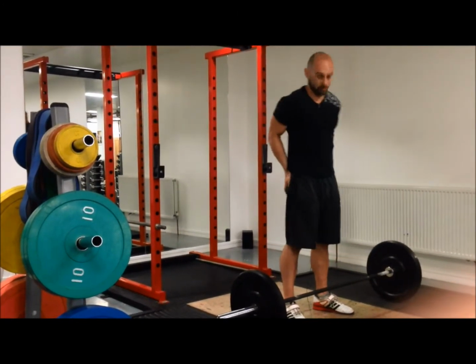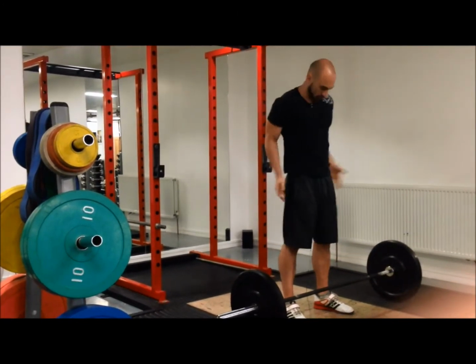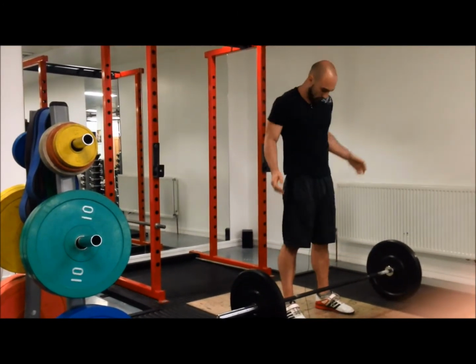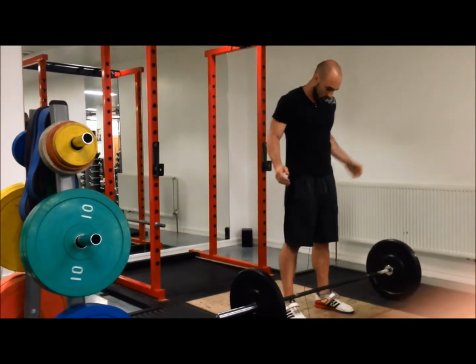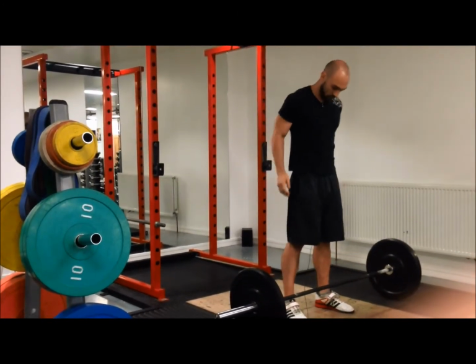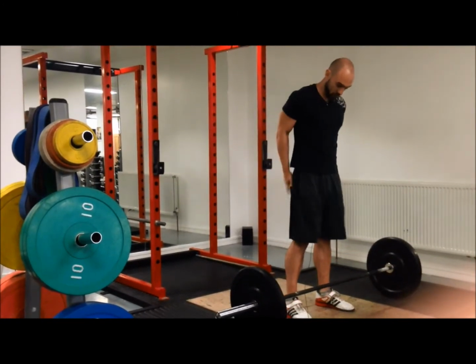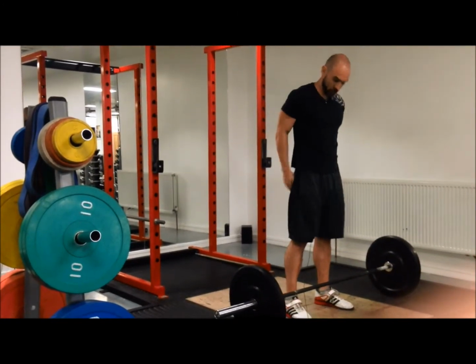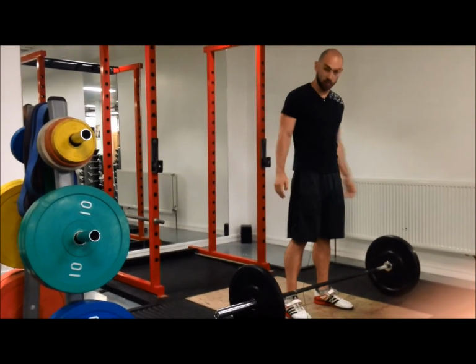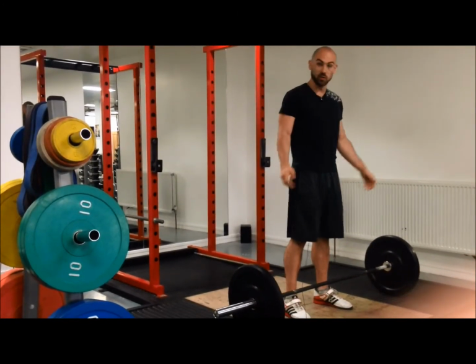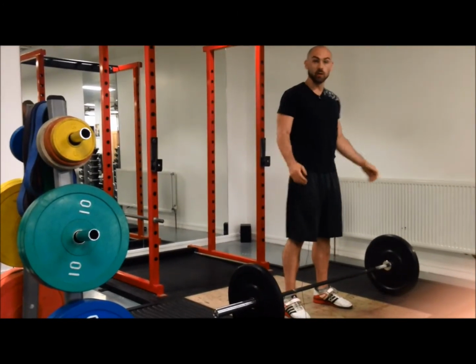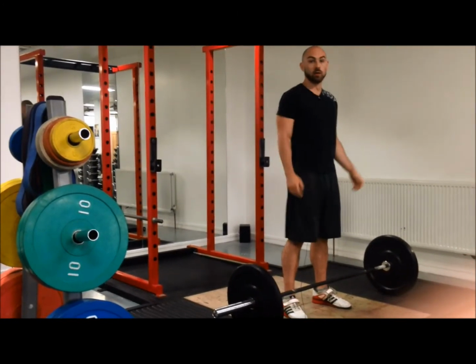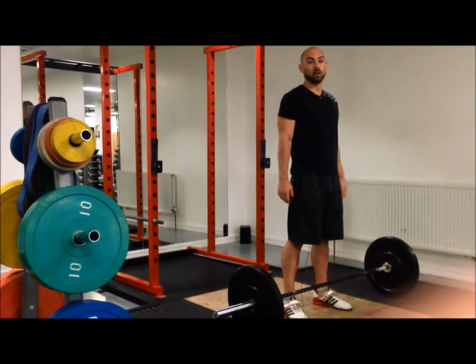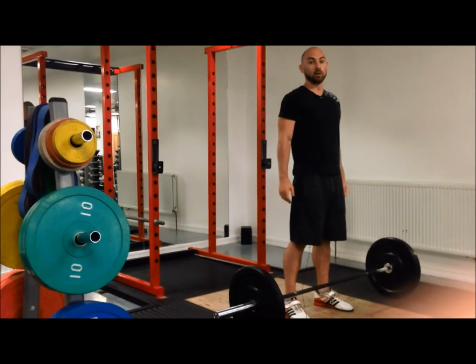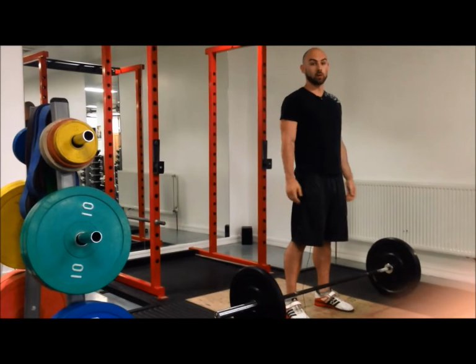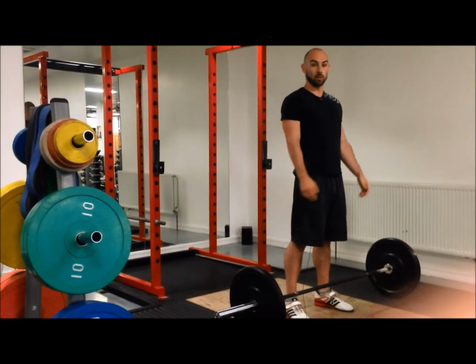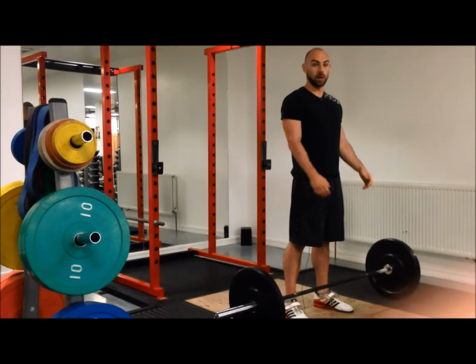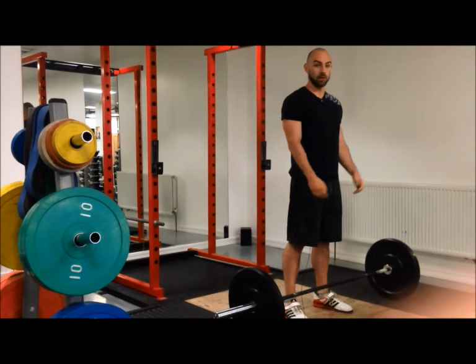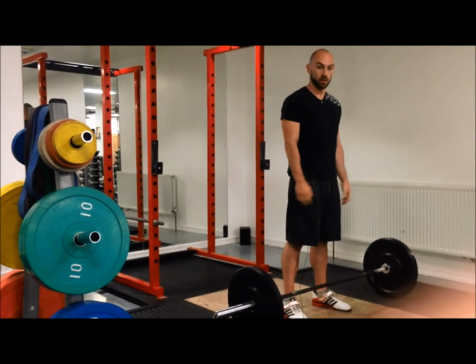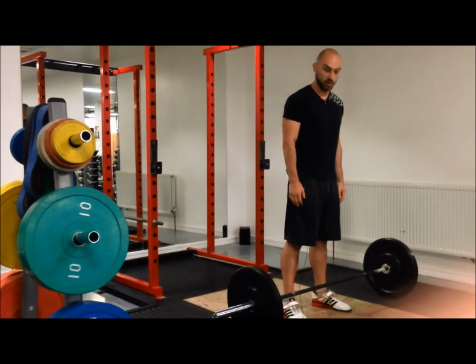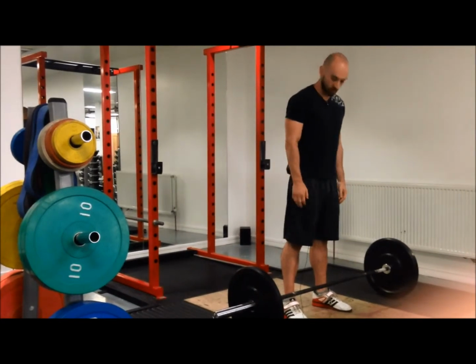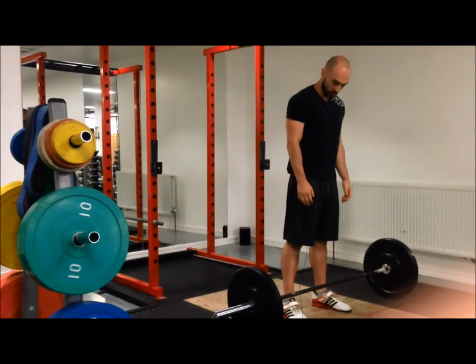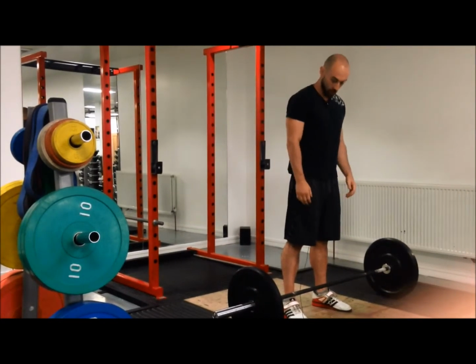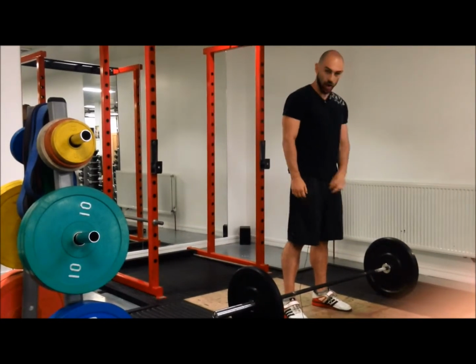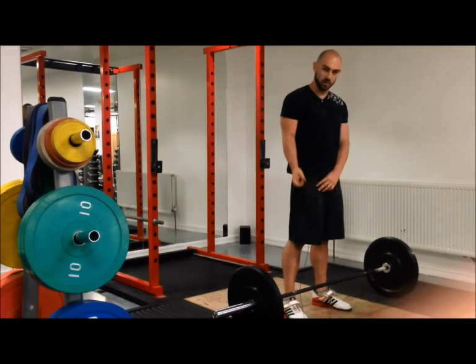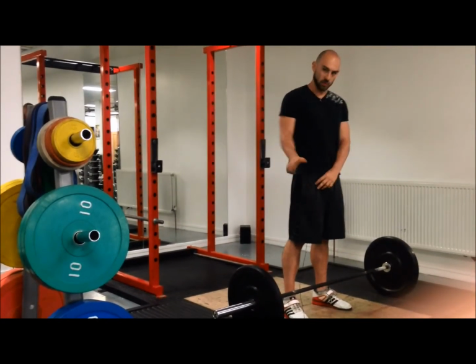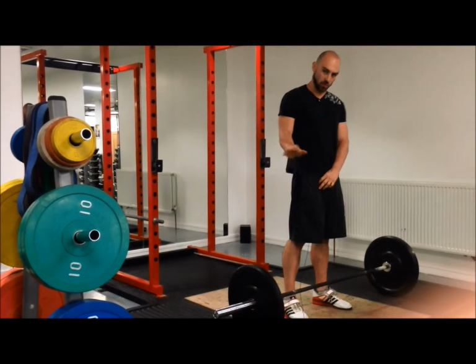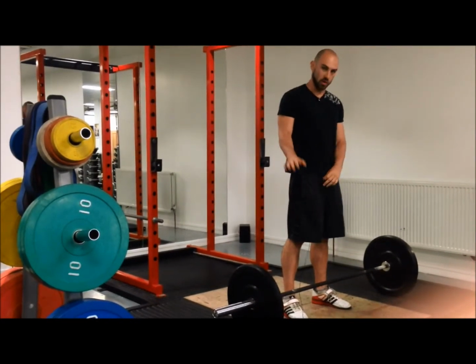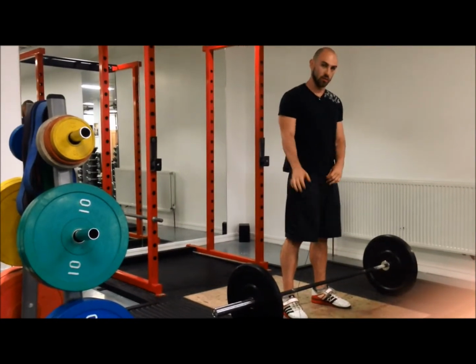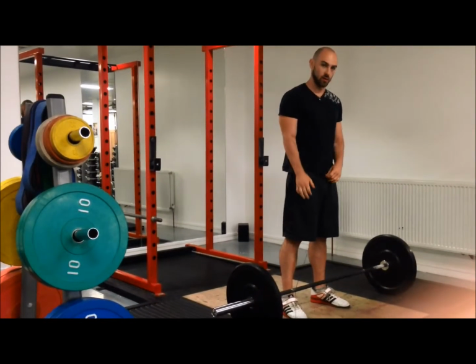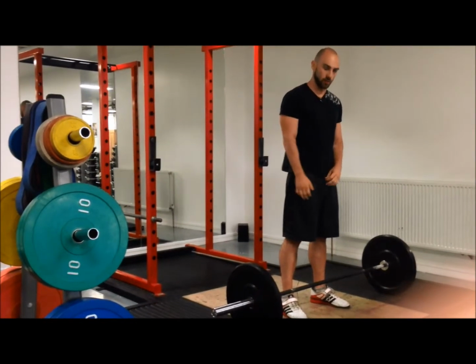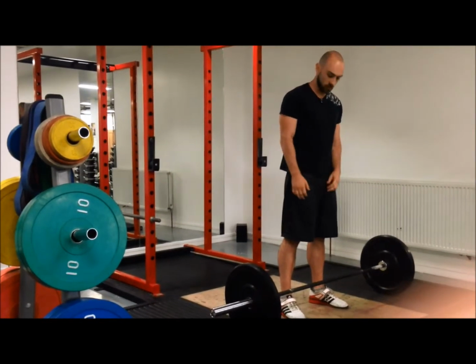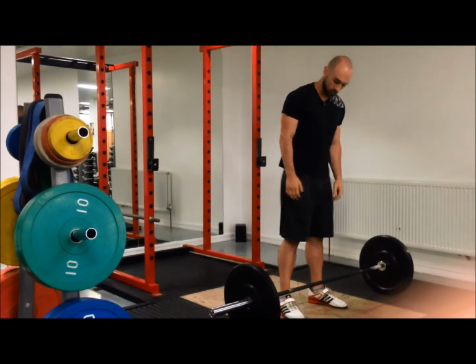After the muscle snatches, do a couple of power snatches. I usually do 3 or 4 of each of these.